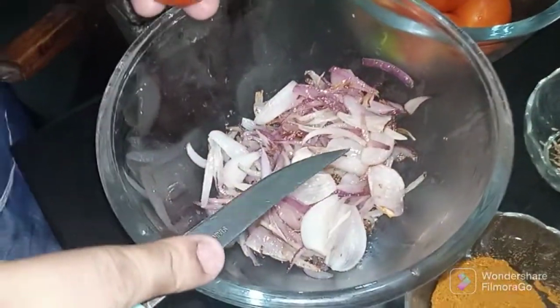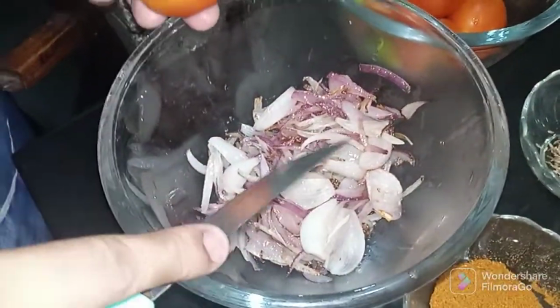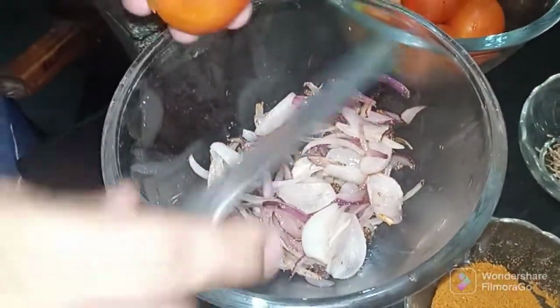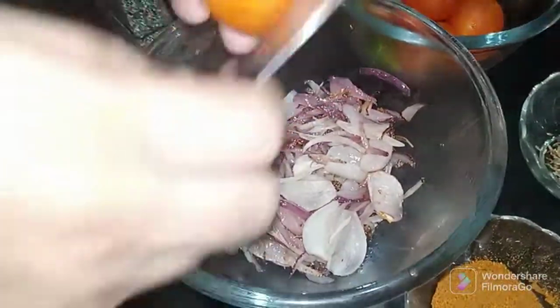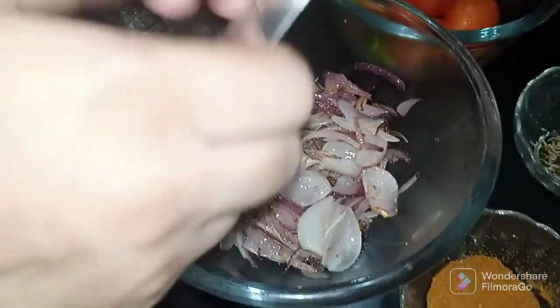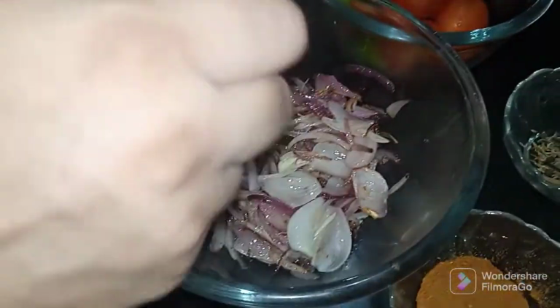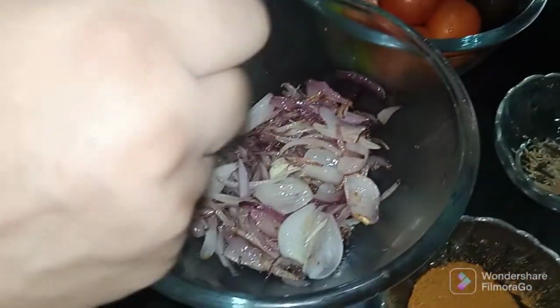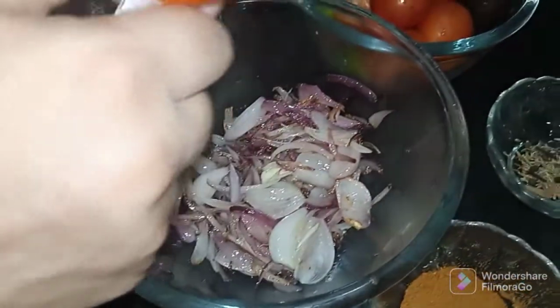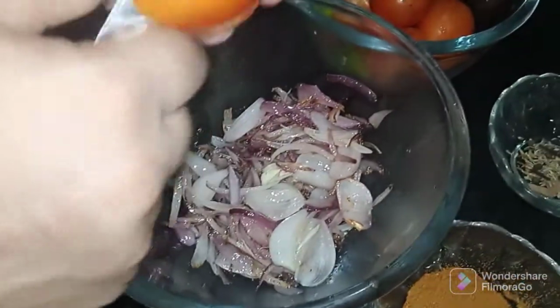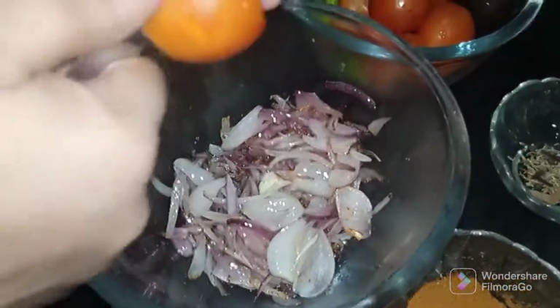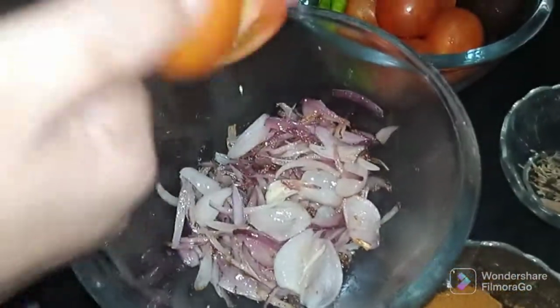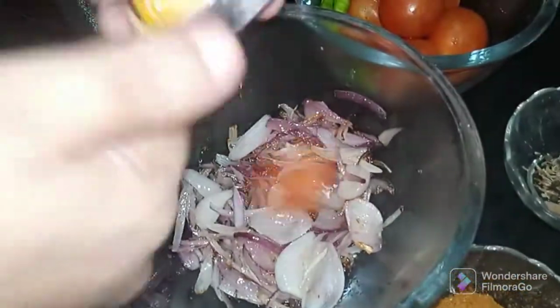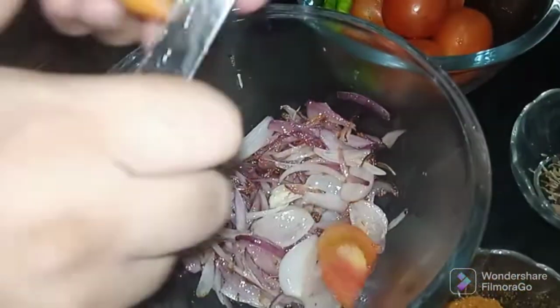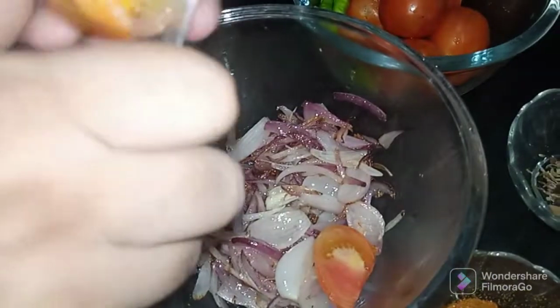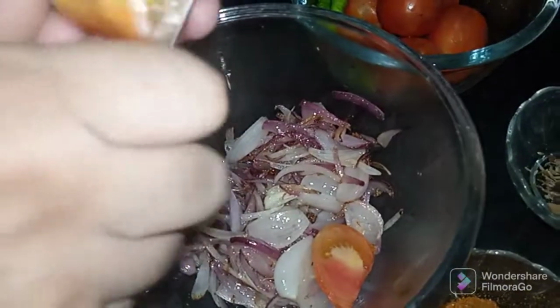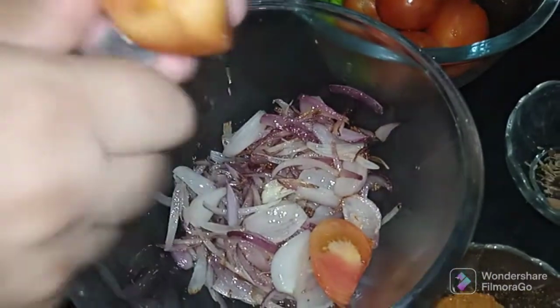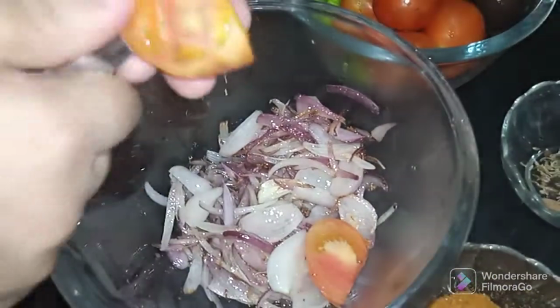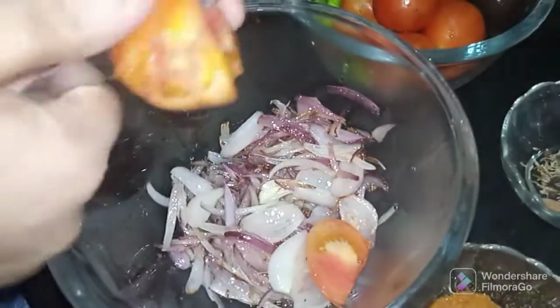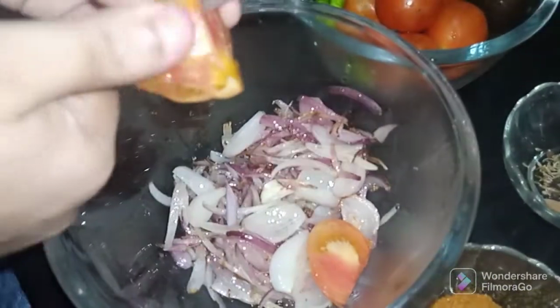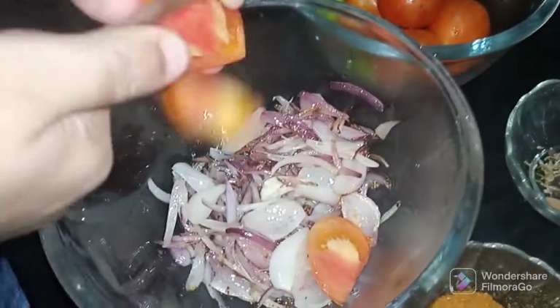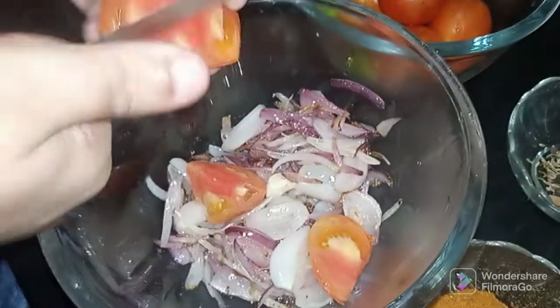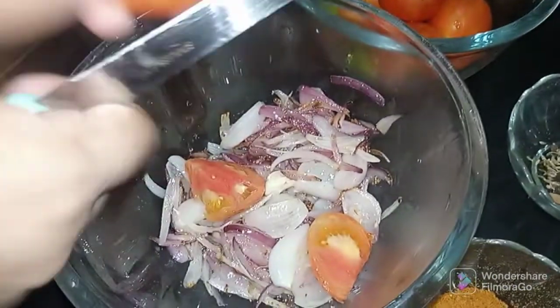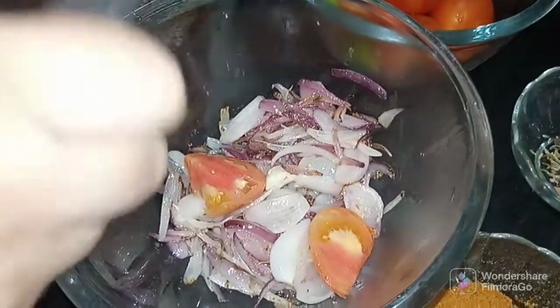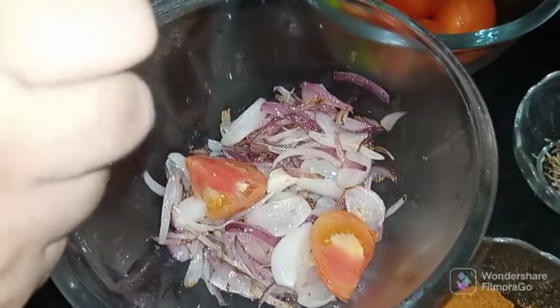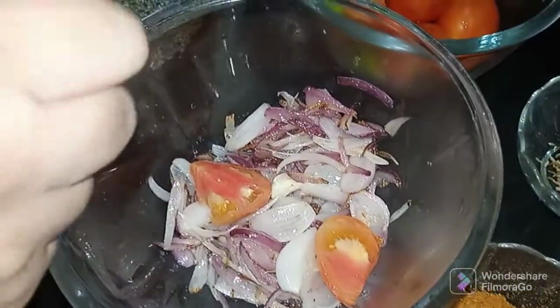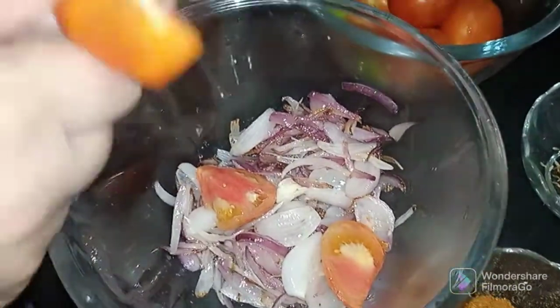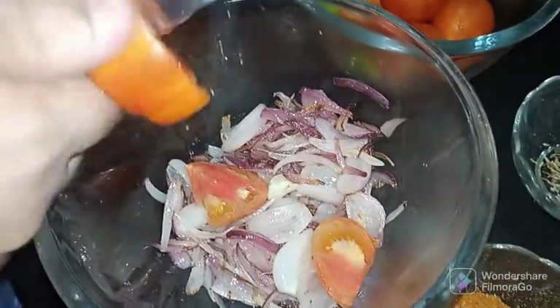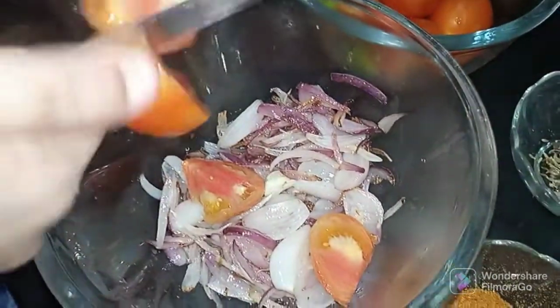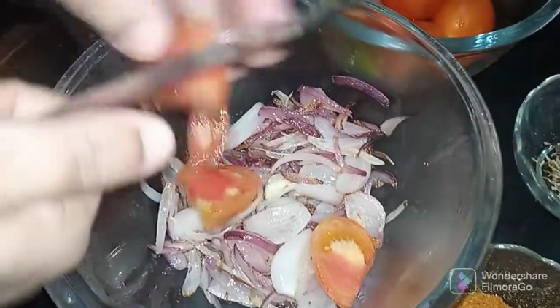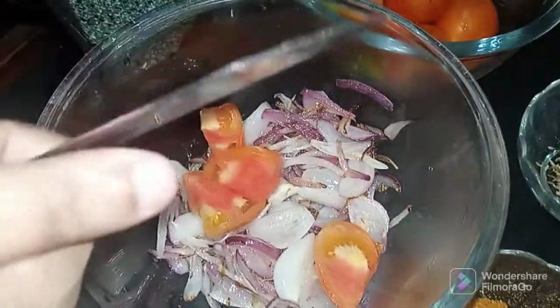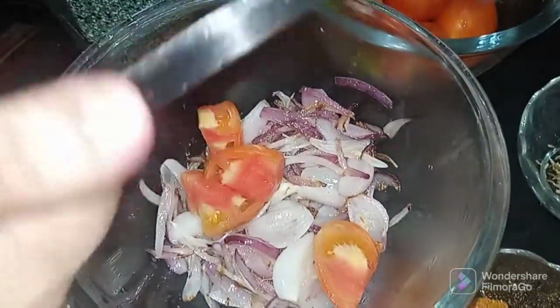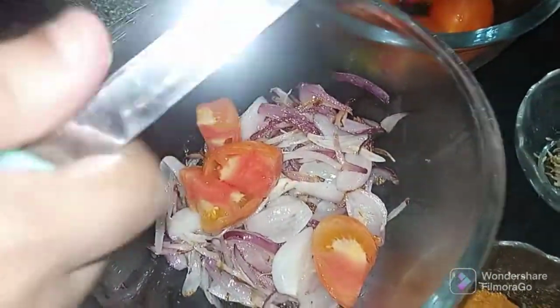We will cut the tomatoes. We will prepare the ingredients.